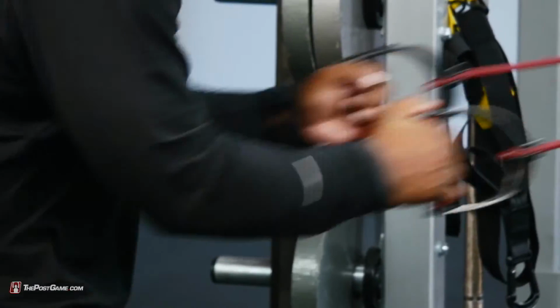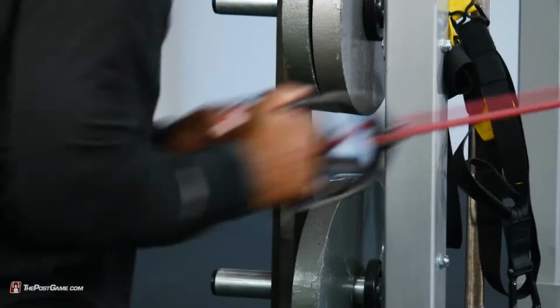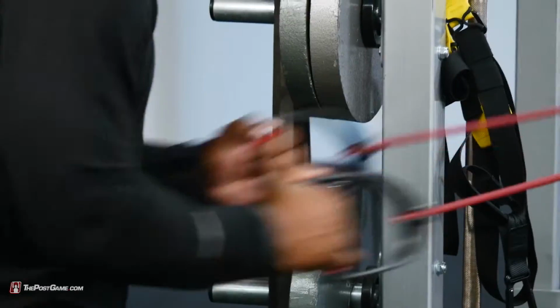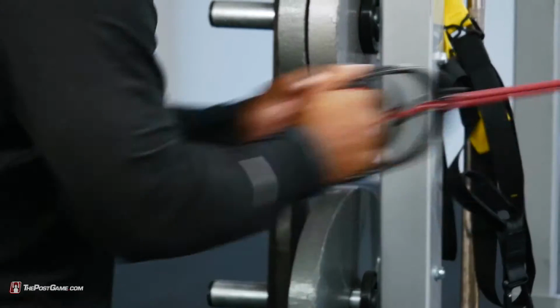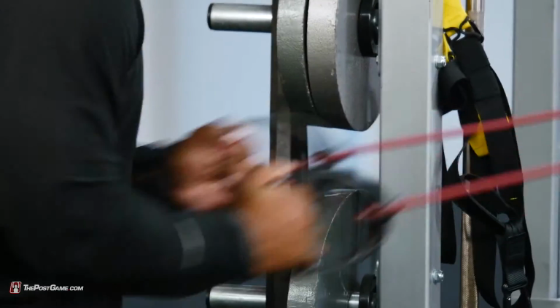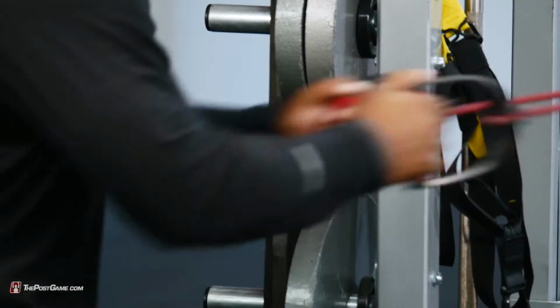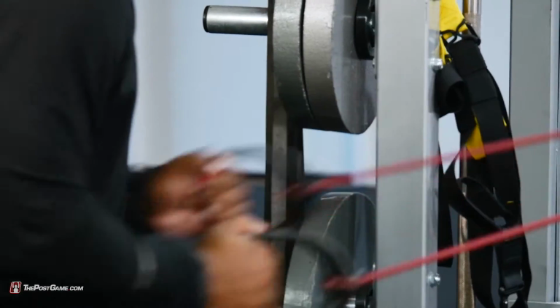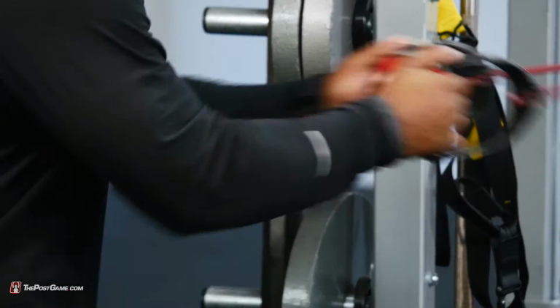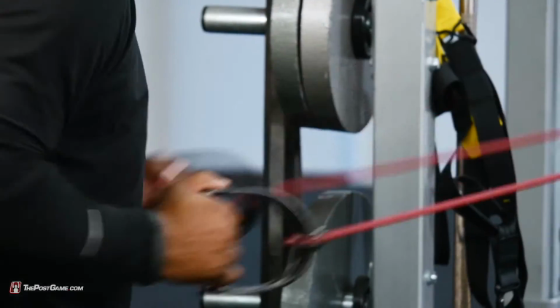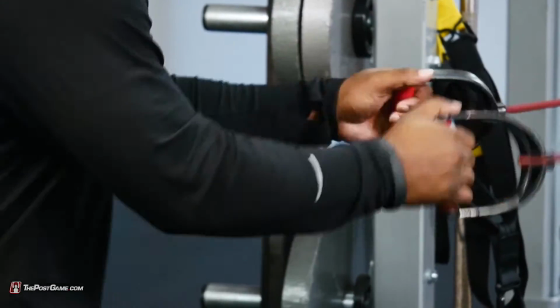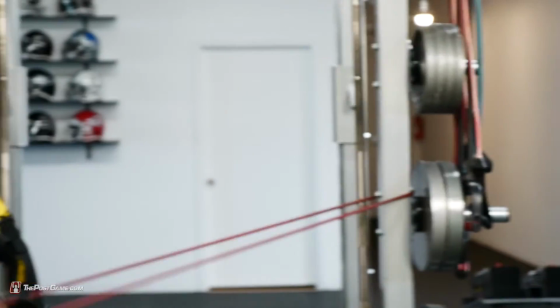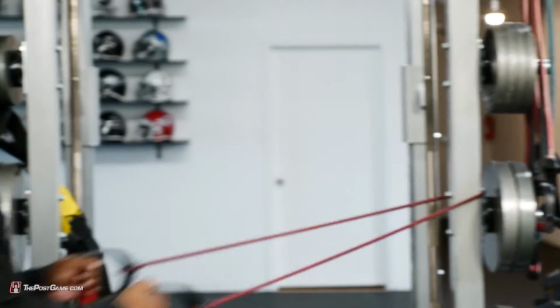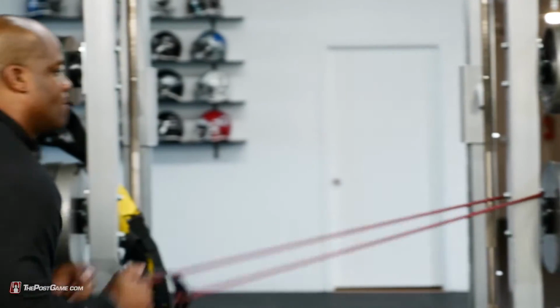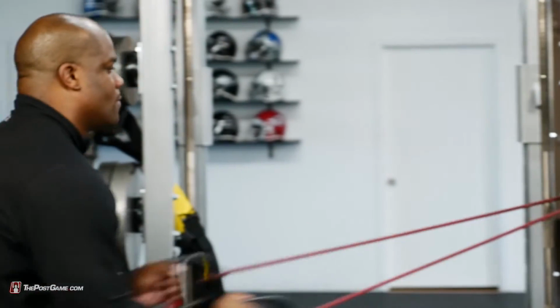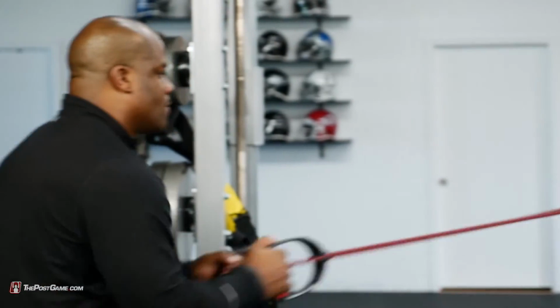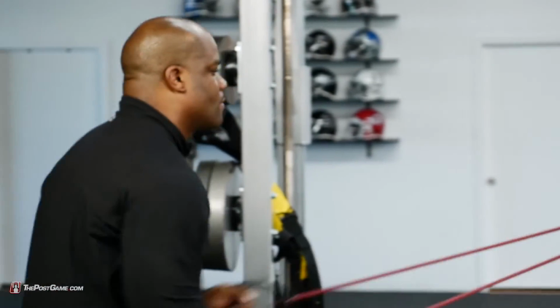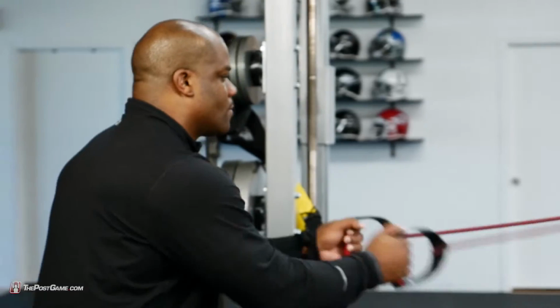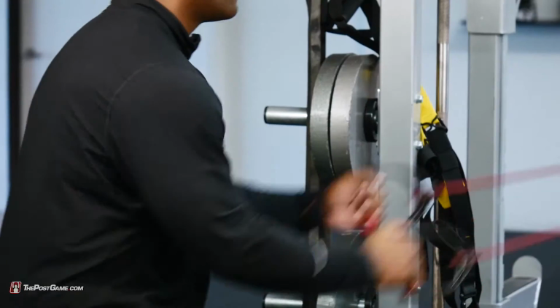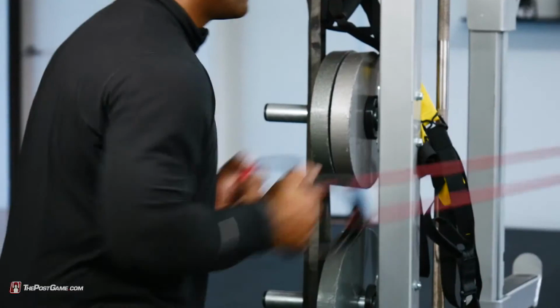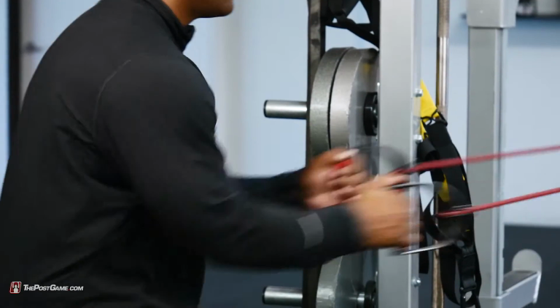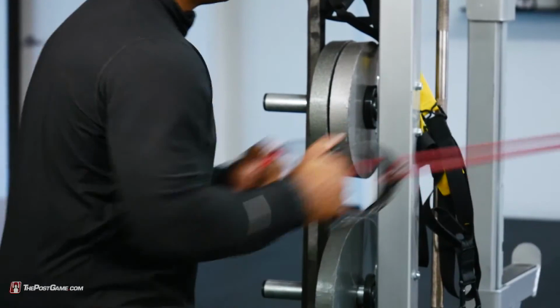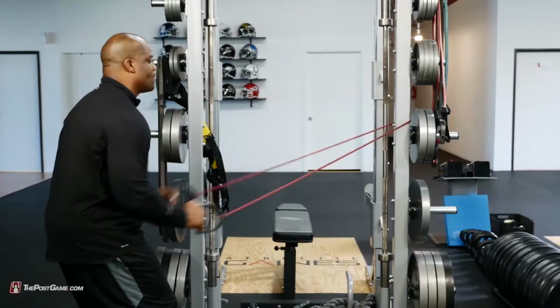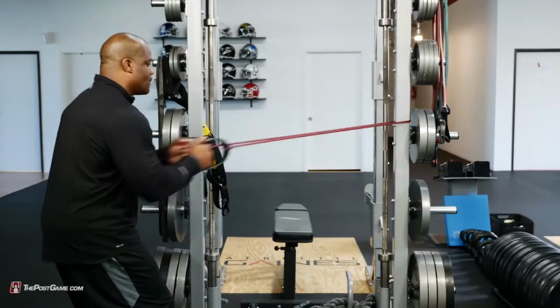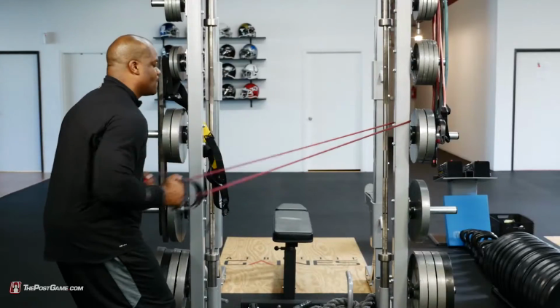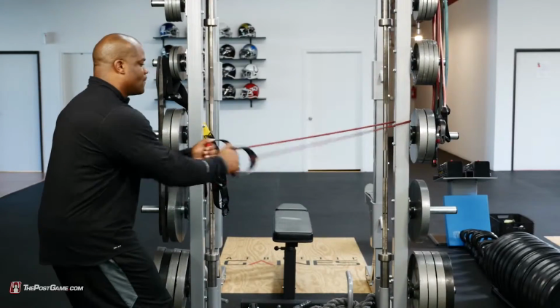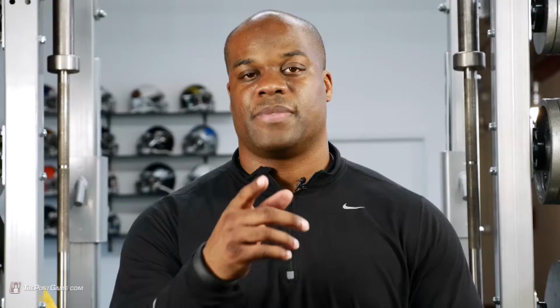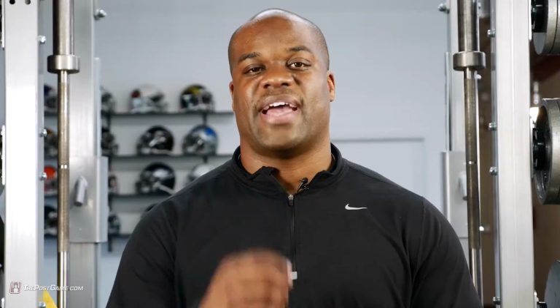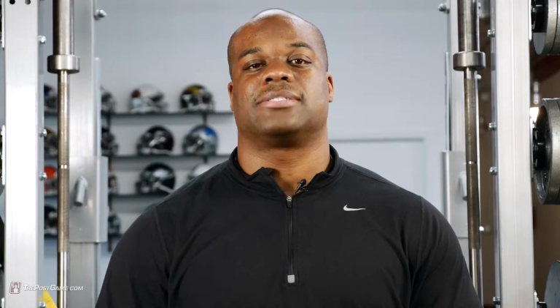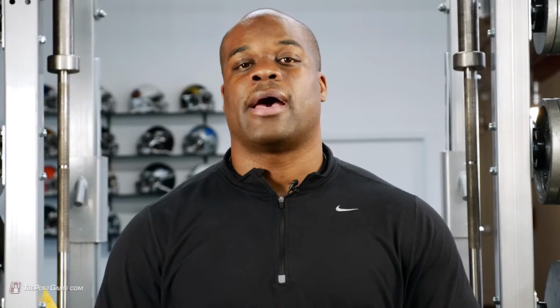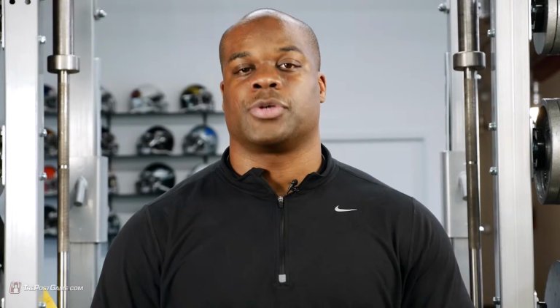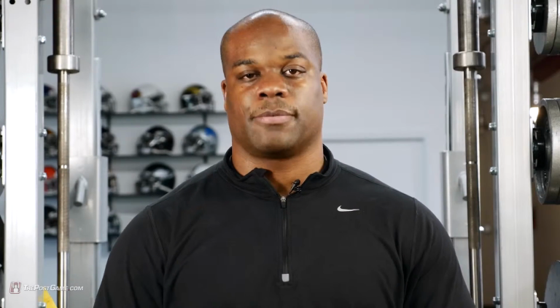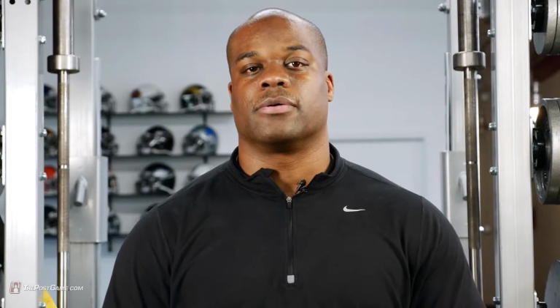Rolling straight back, elbows driving against the oblique muscles, as fast and as hard as you can. And that's how you train with the pros.